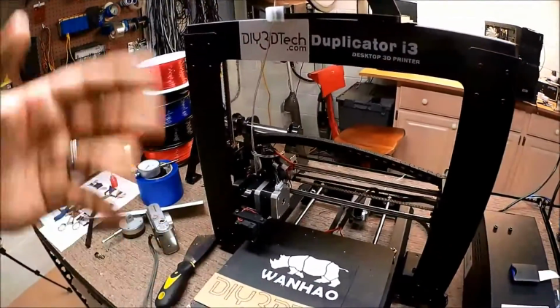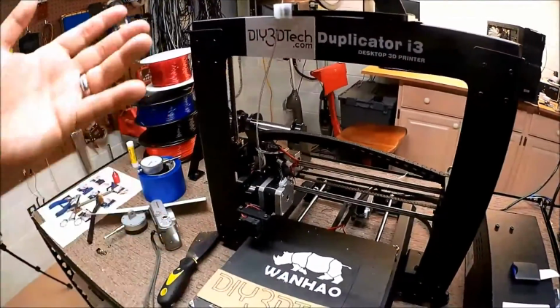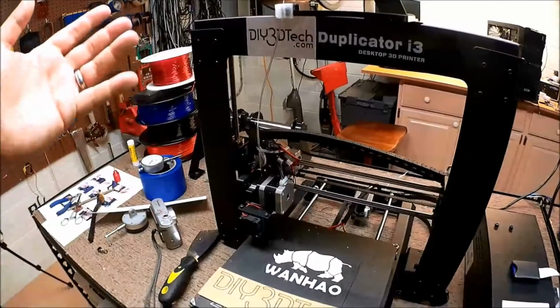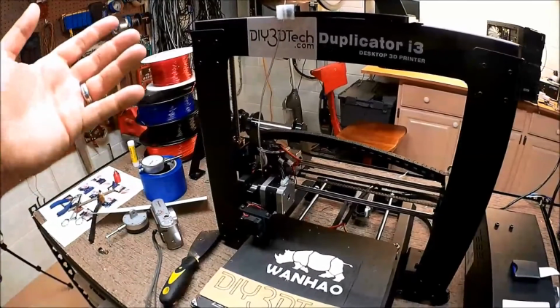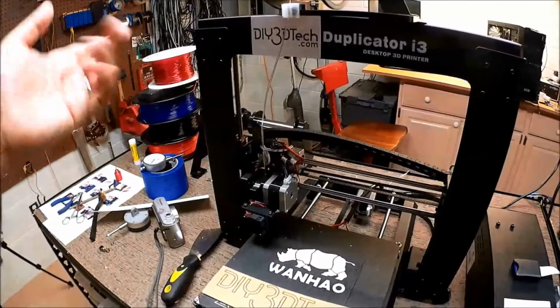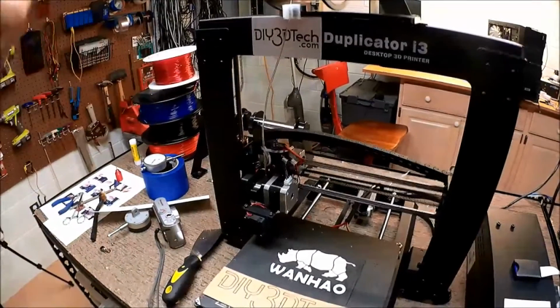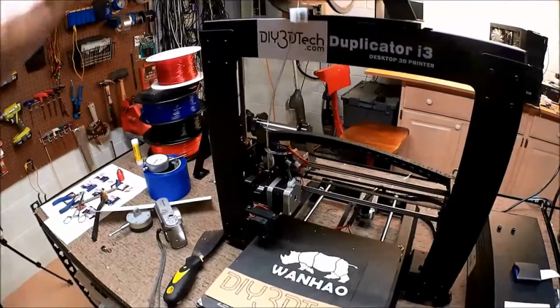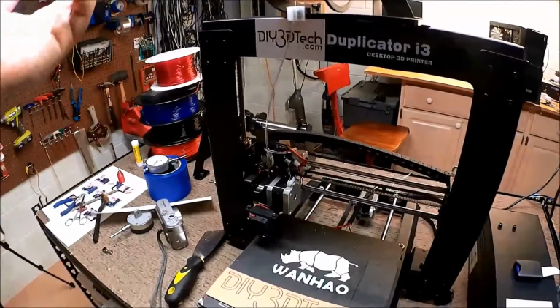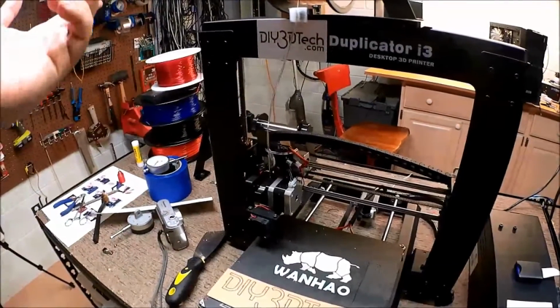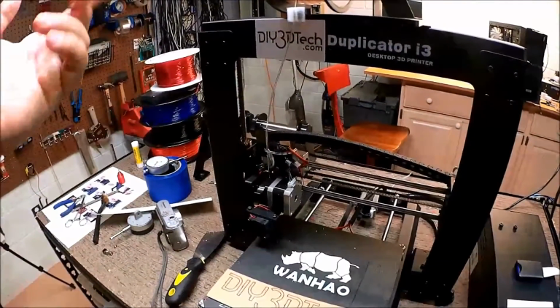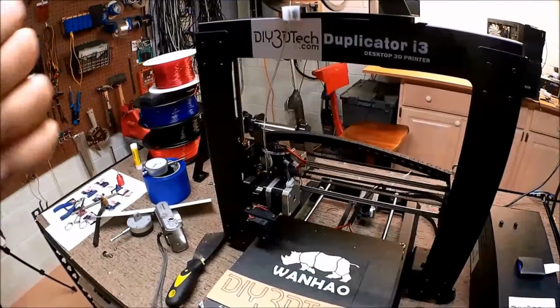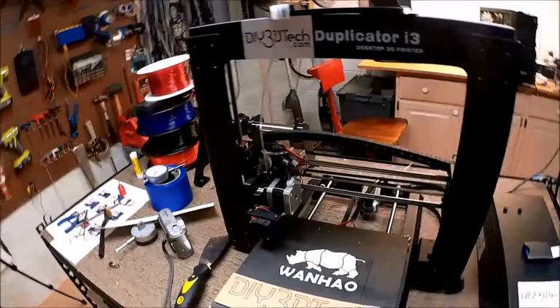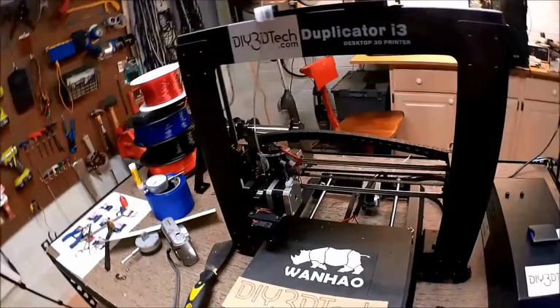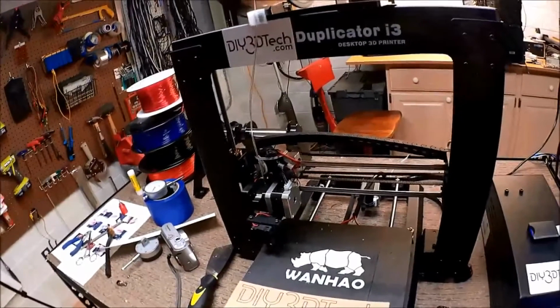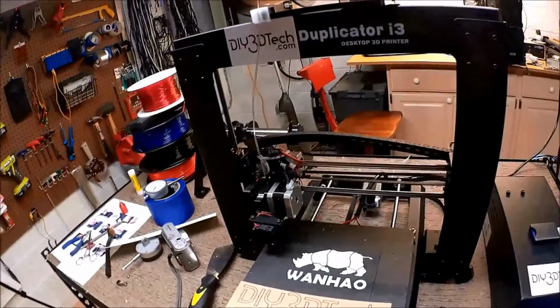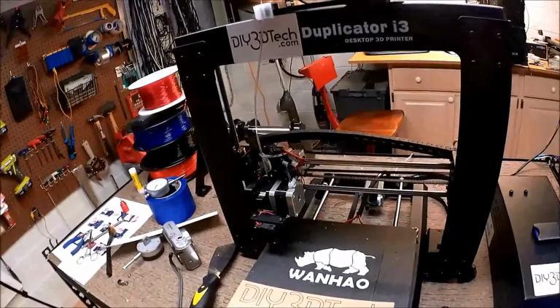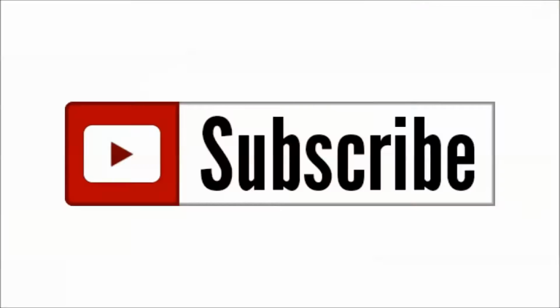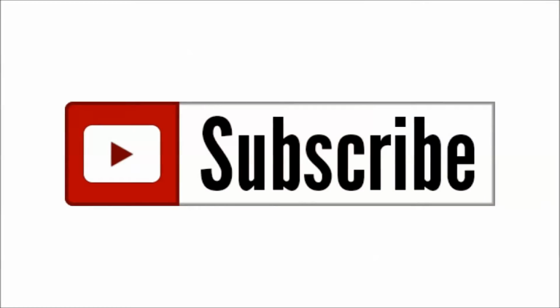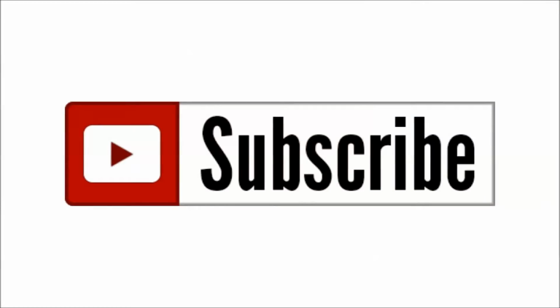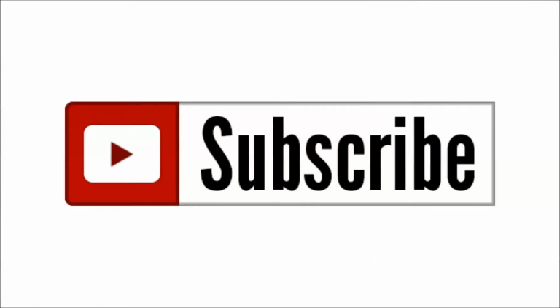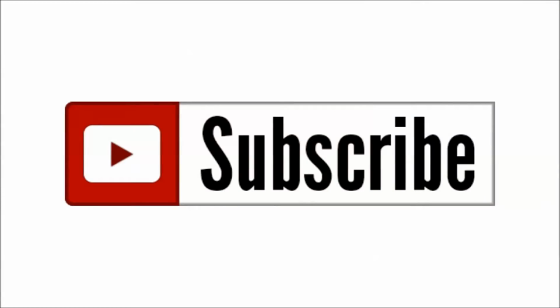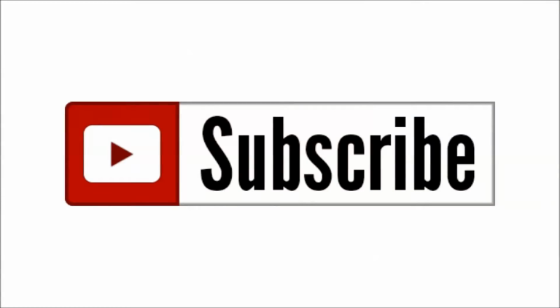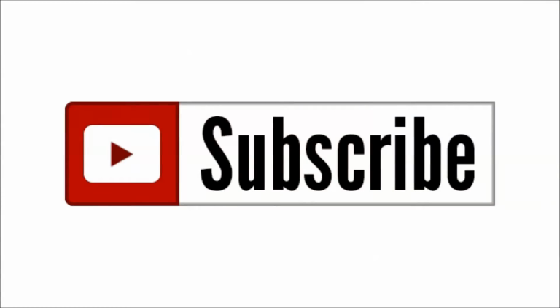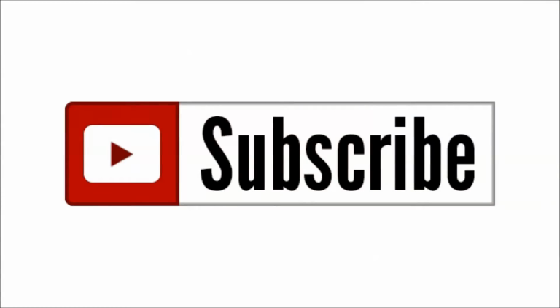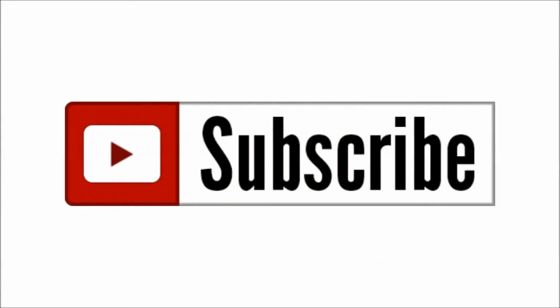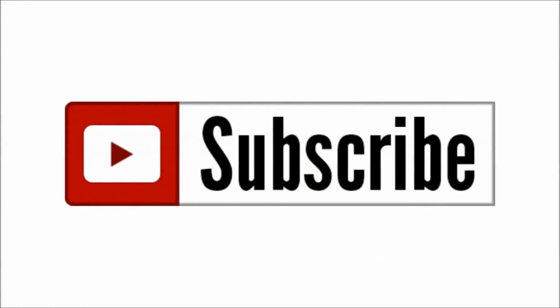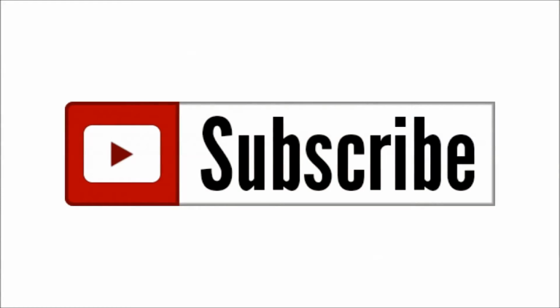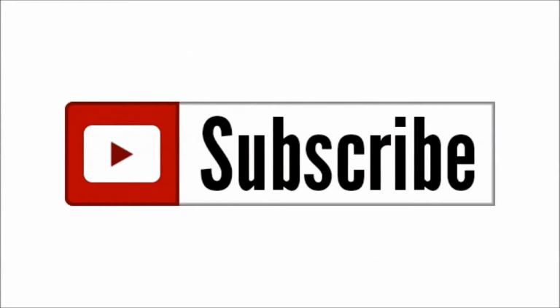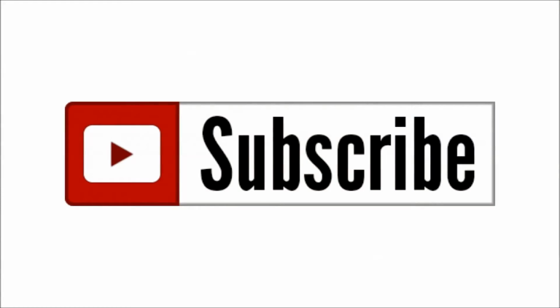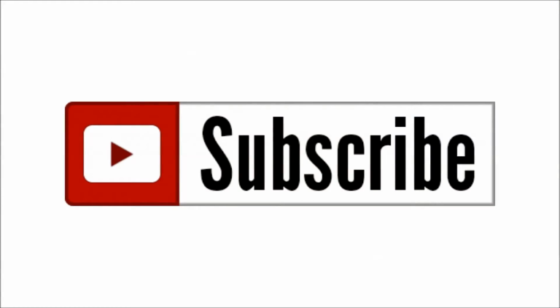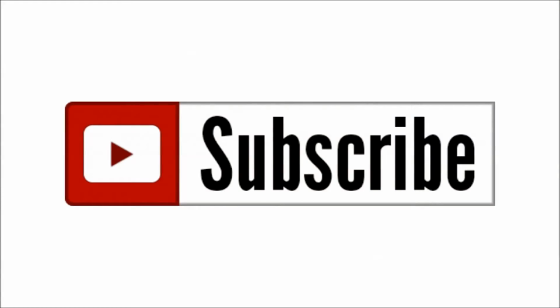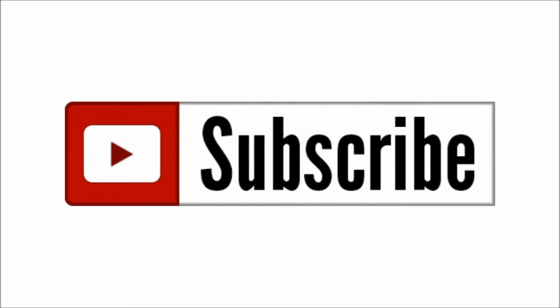So again, cheers — see you in the next video. Don't forget to subscribe to the channel.